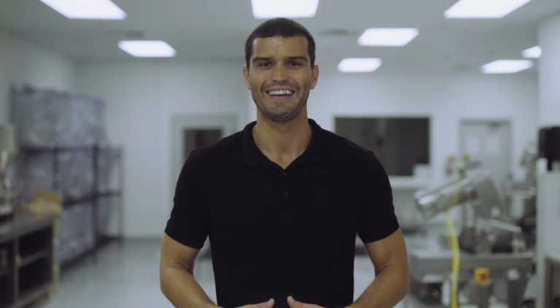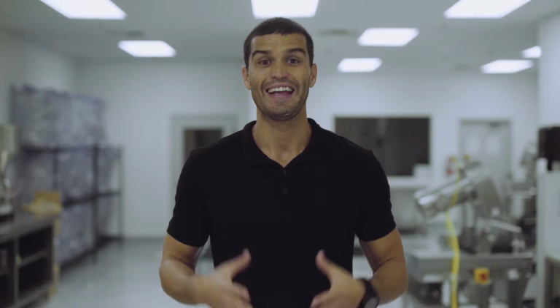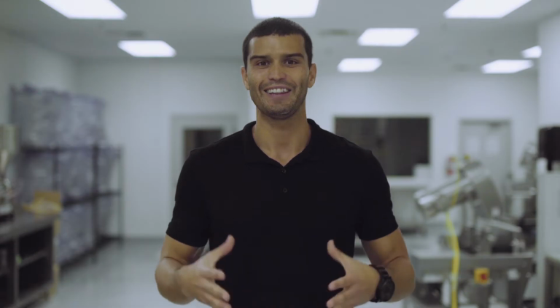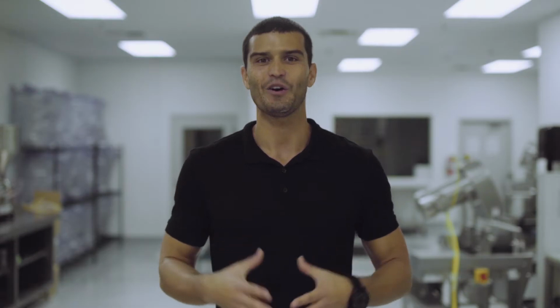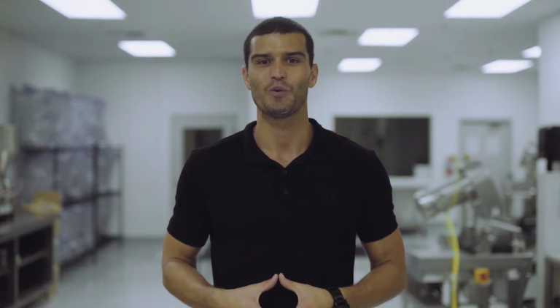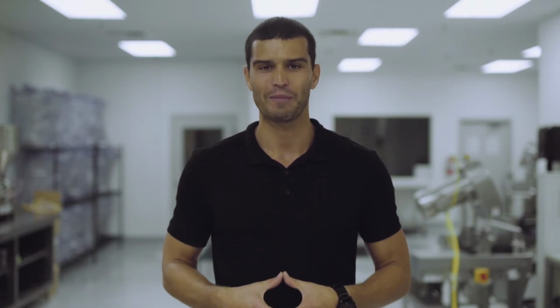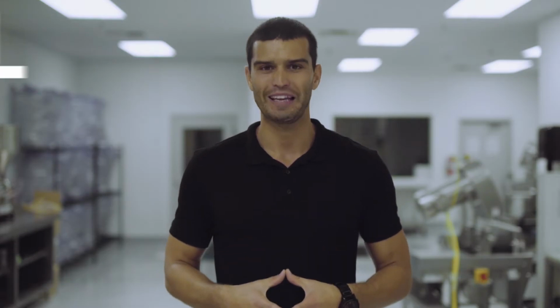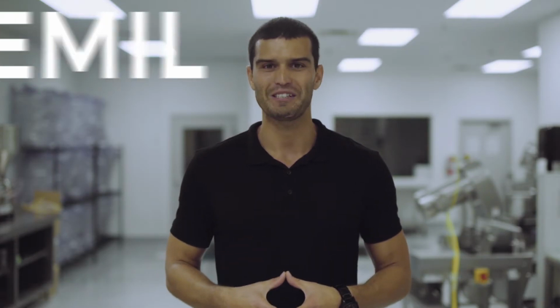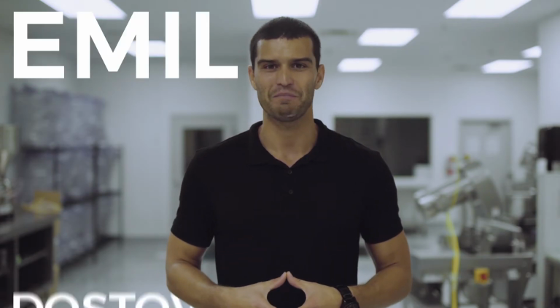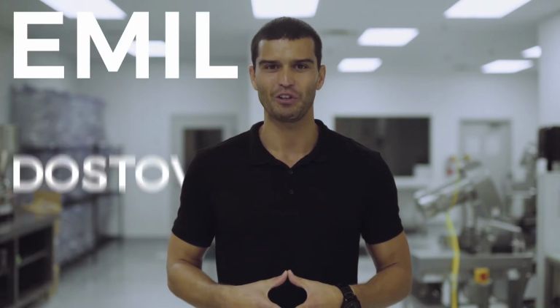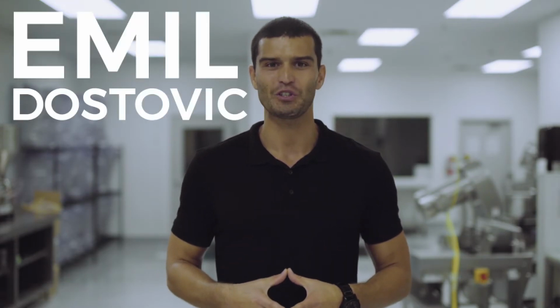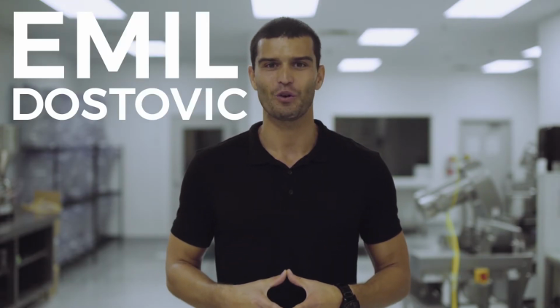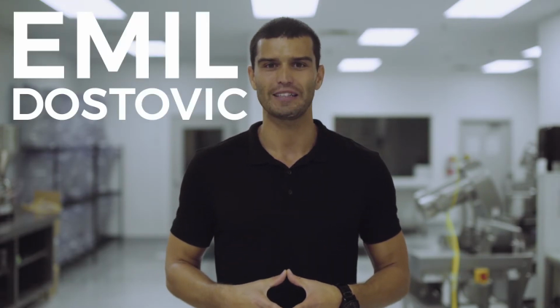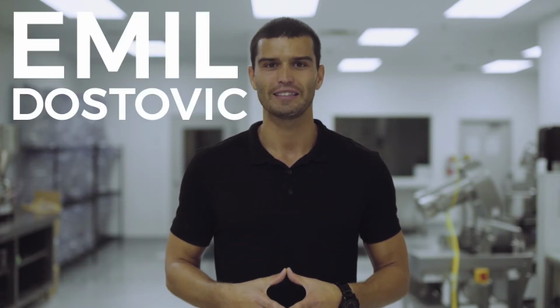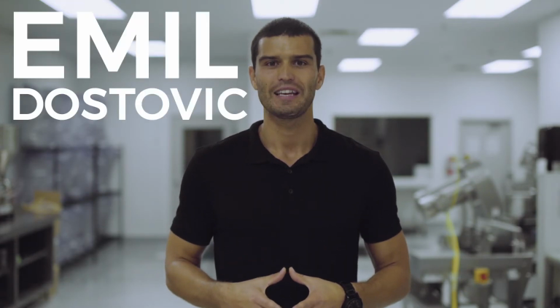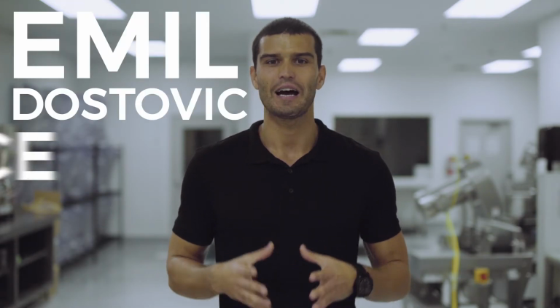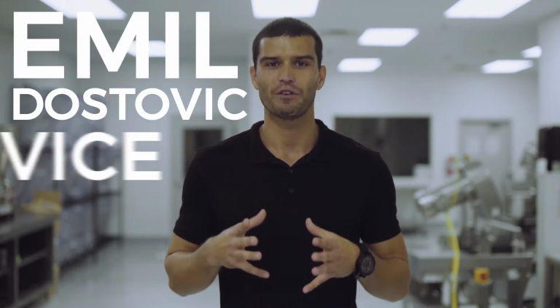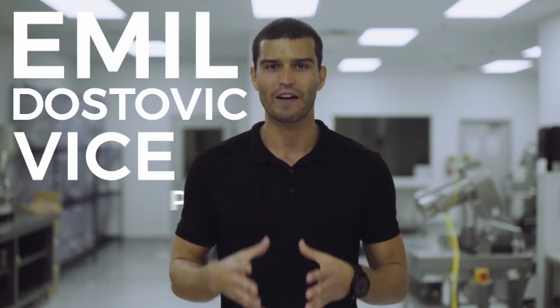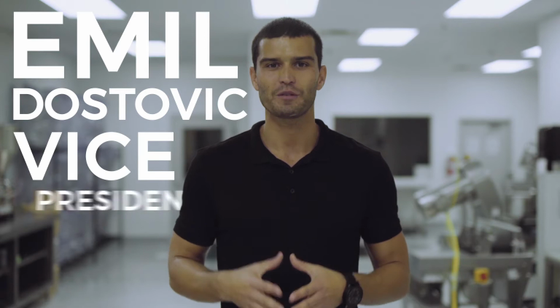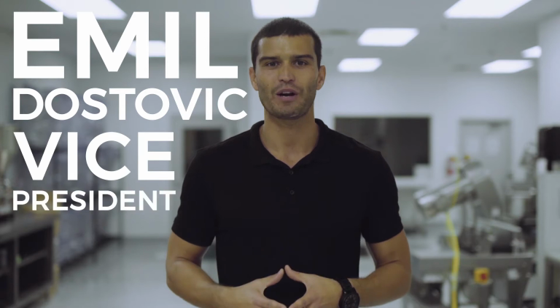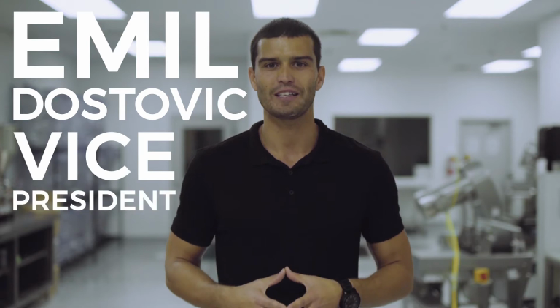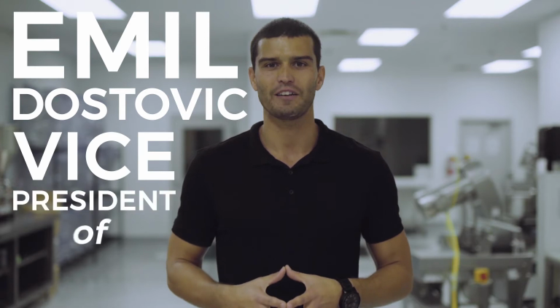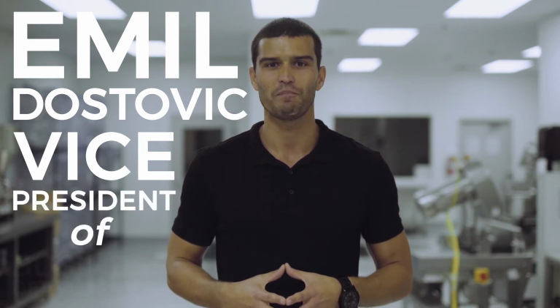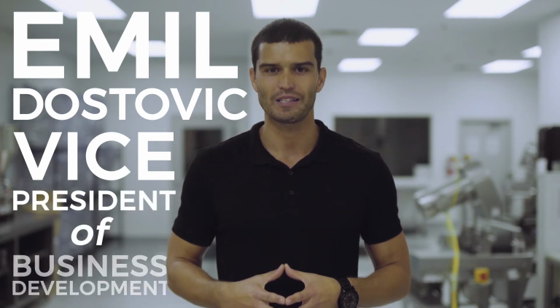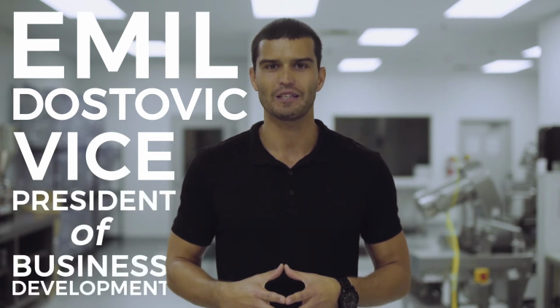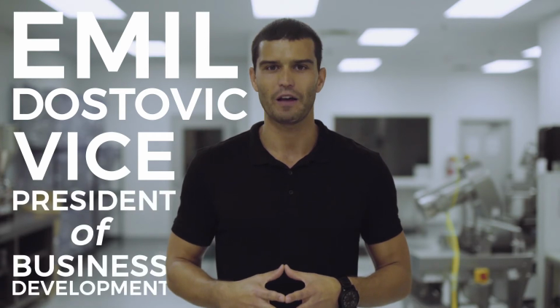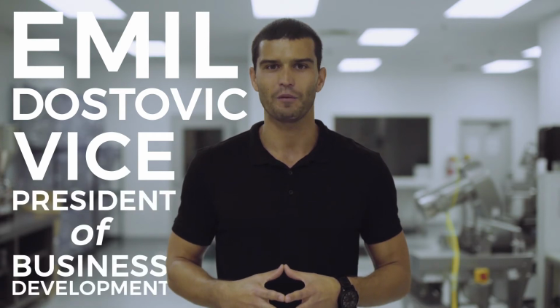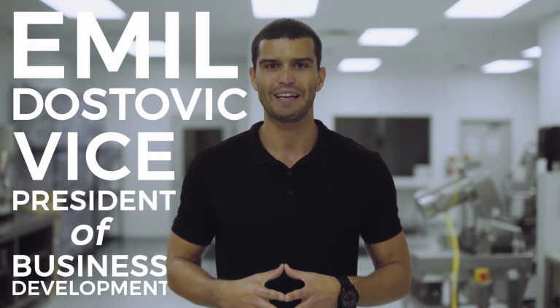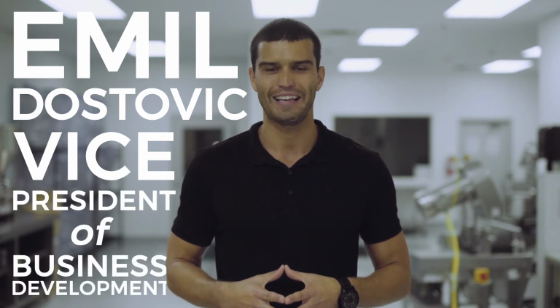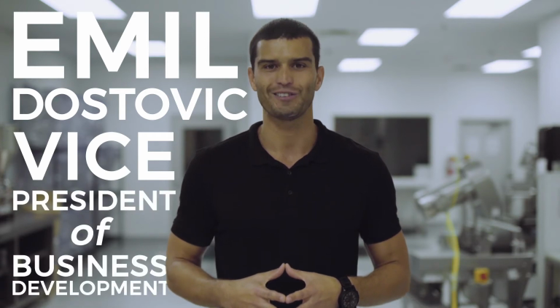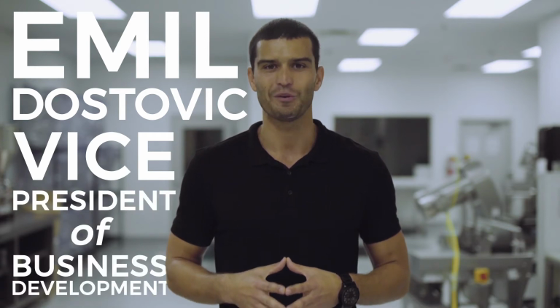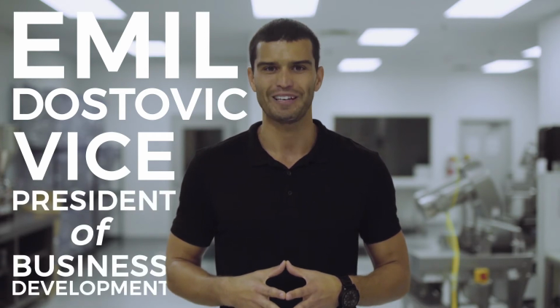Hello, my name is Emil Vestovic. I'm the Vice President of Business Development at Care Lumina.